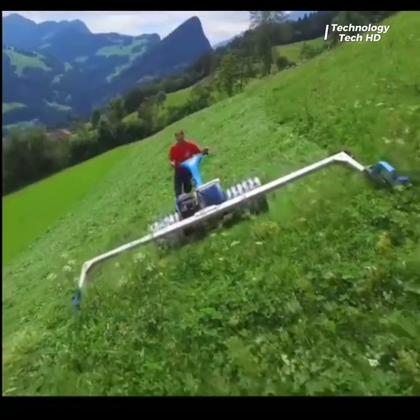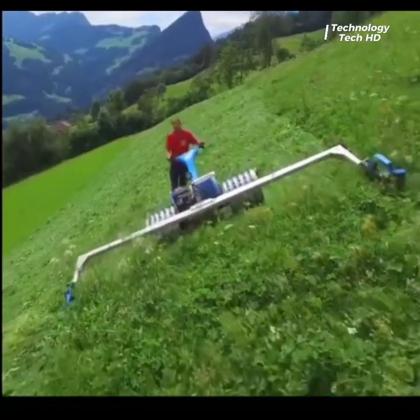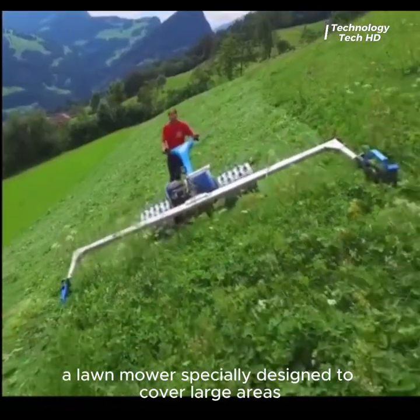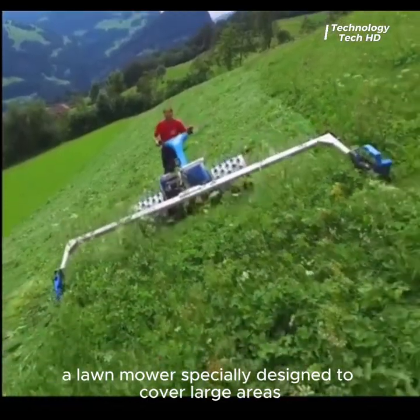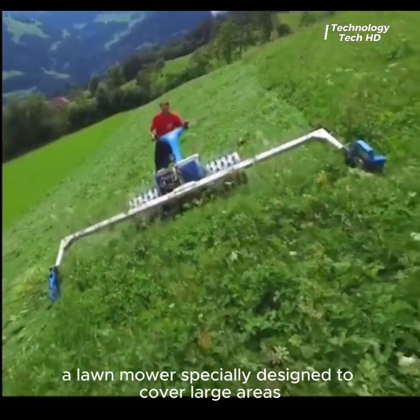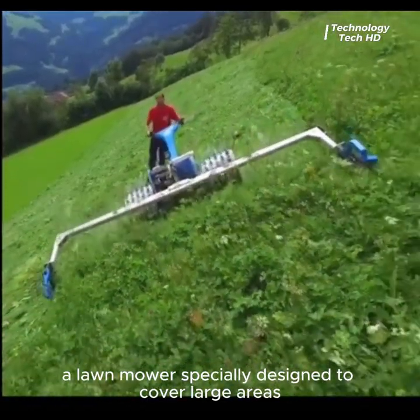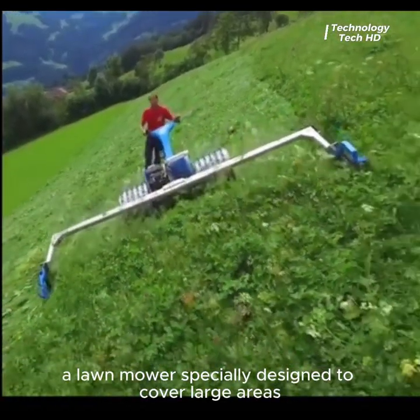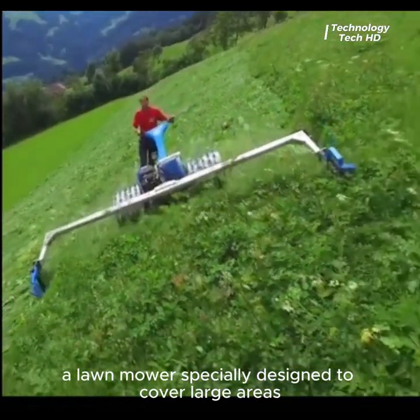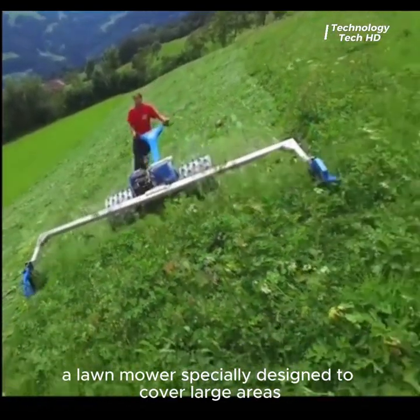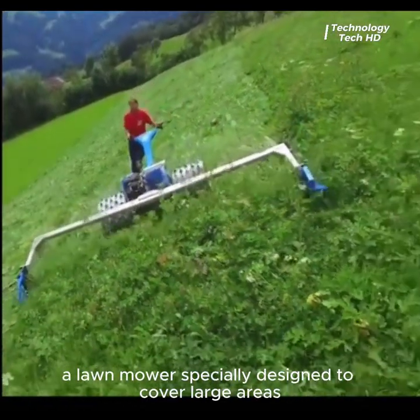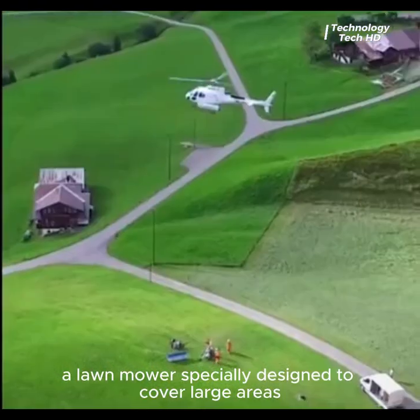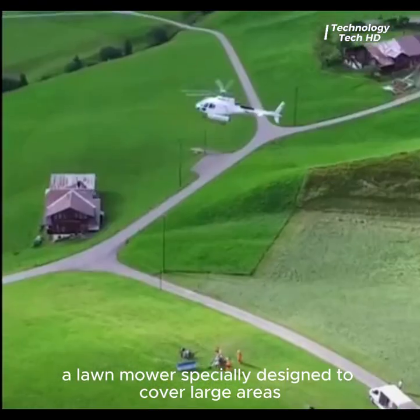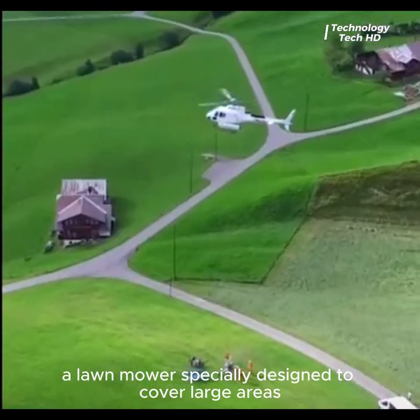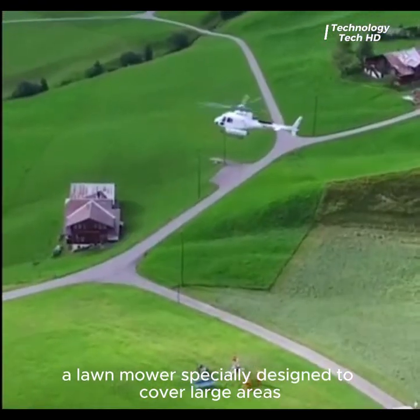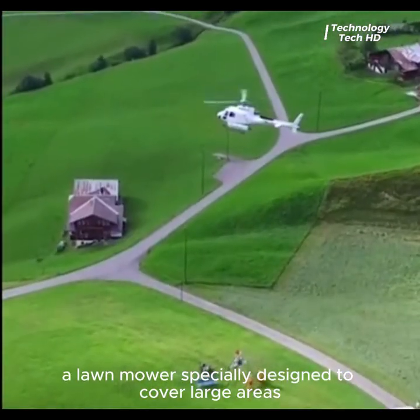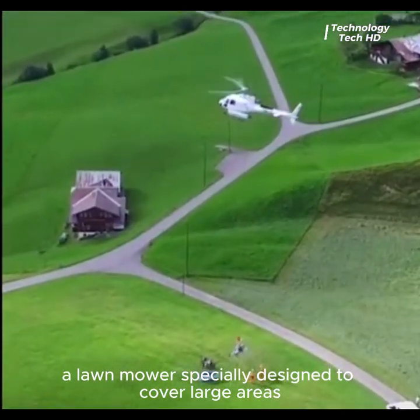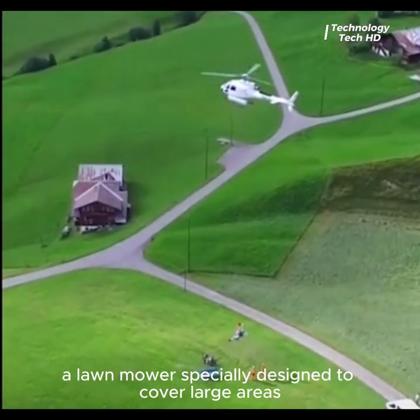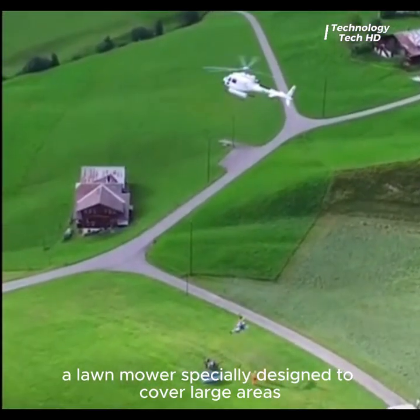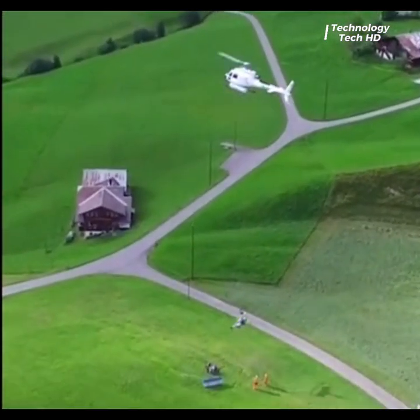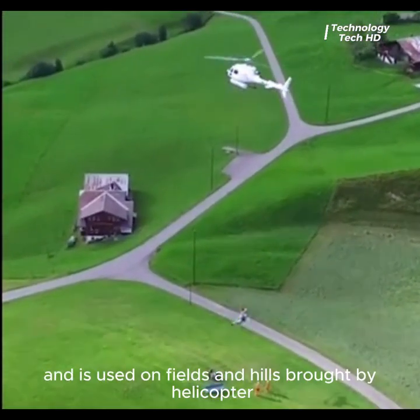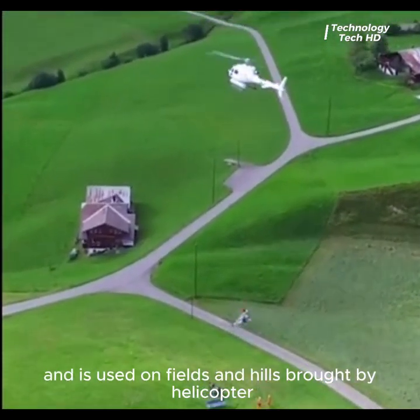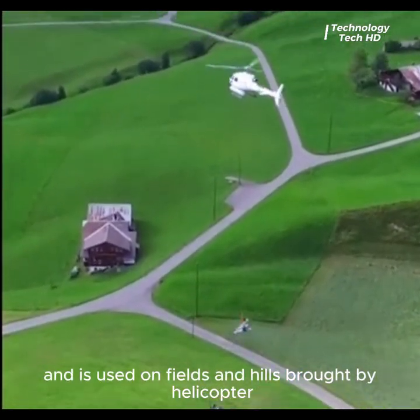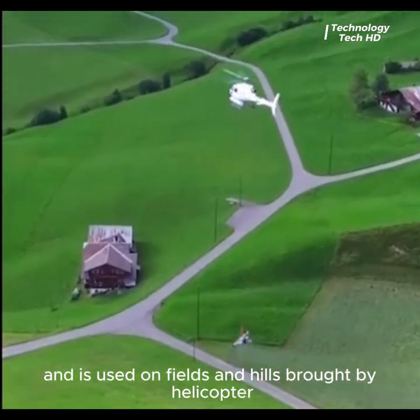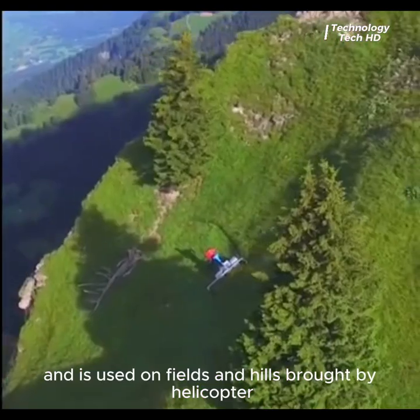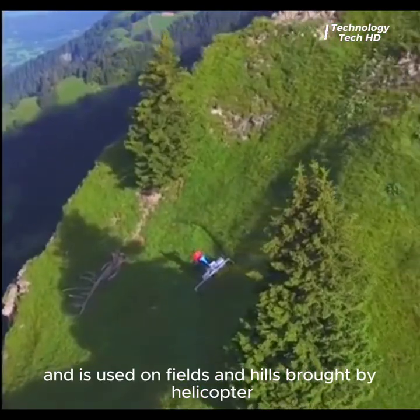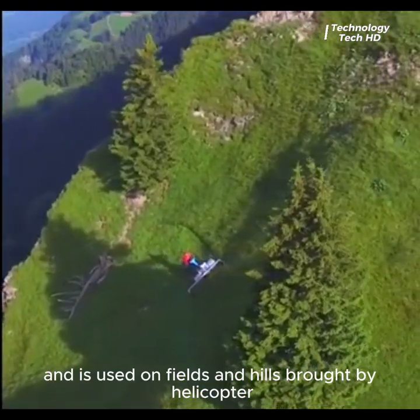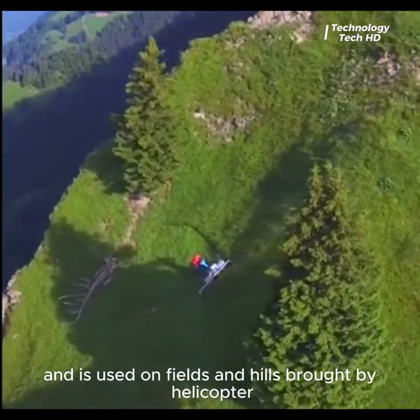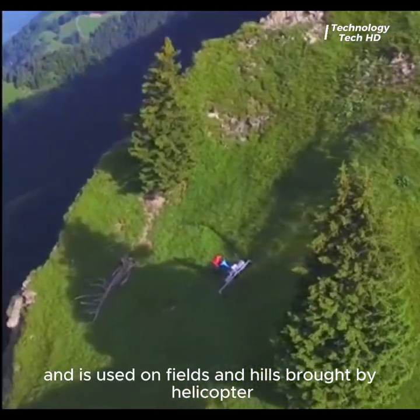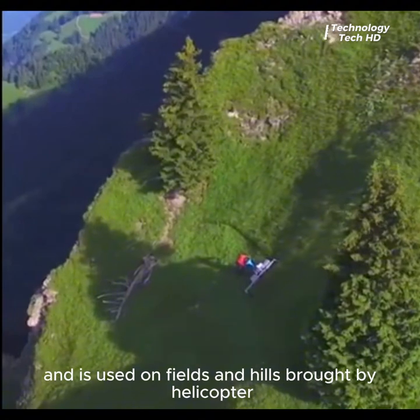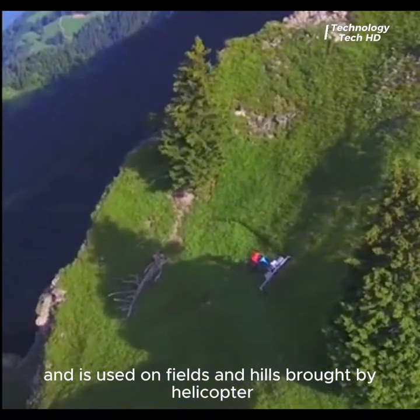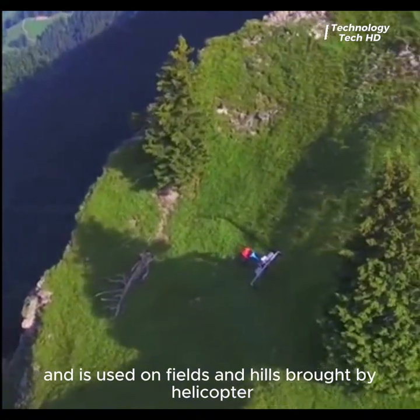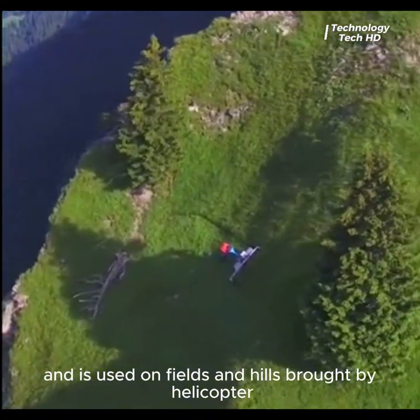A lawn mower specially designed to cover large areas, used on fields and hills, and brought in by helicopter.